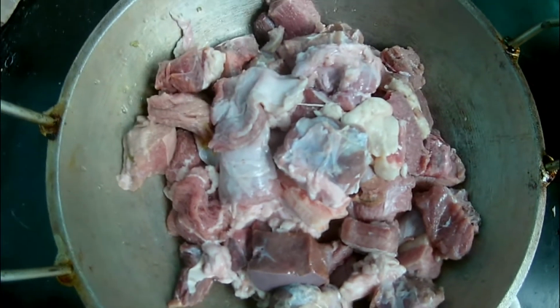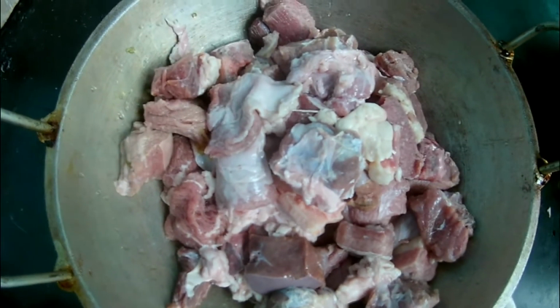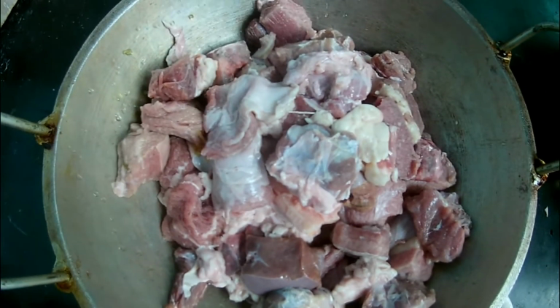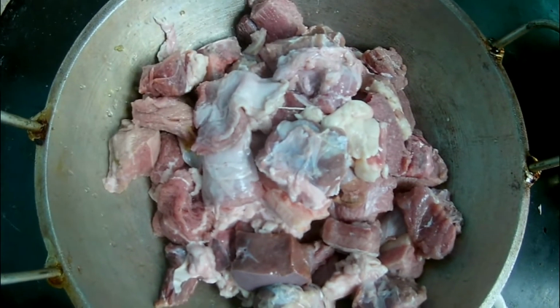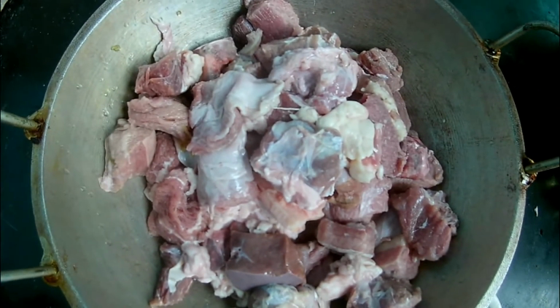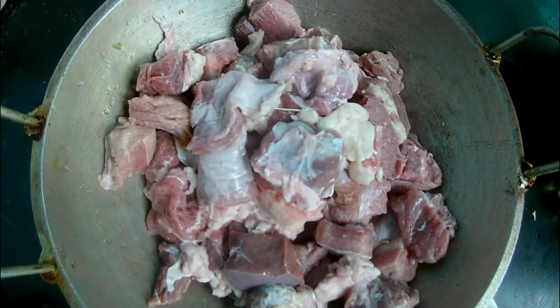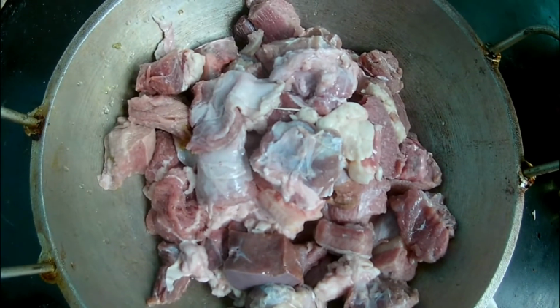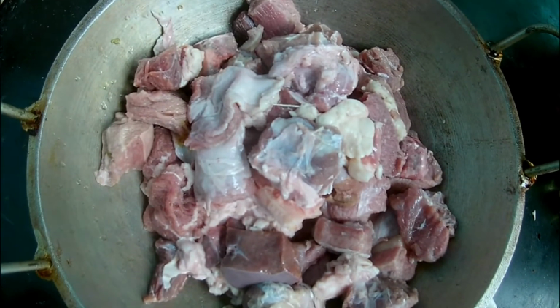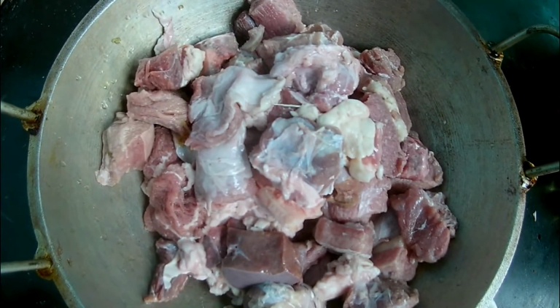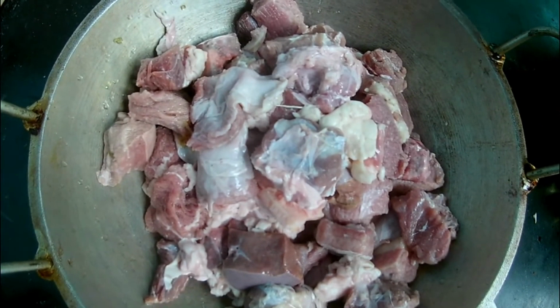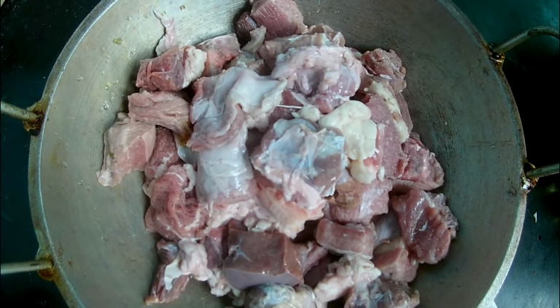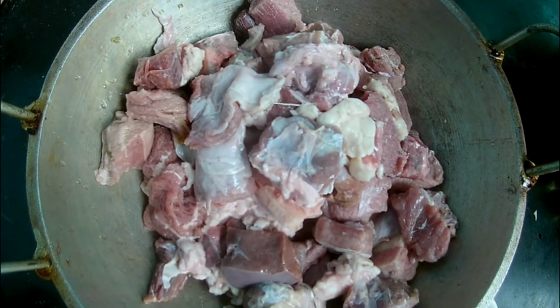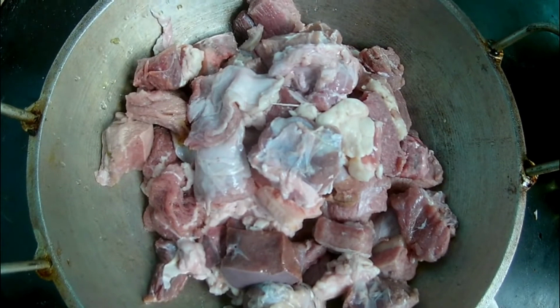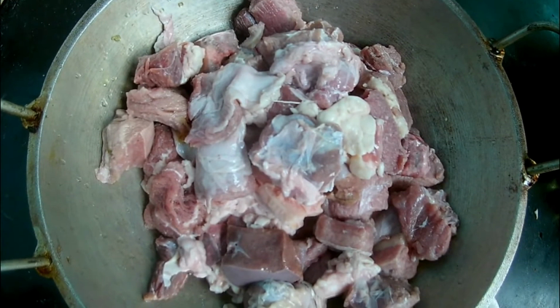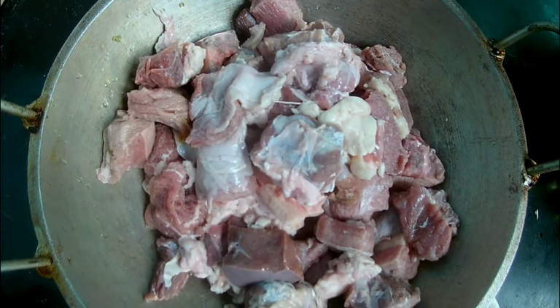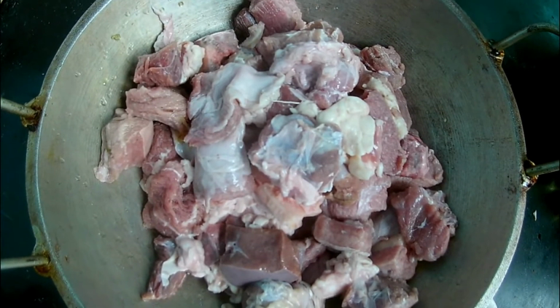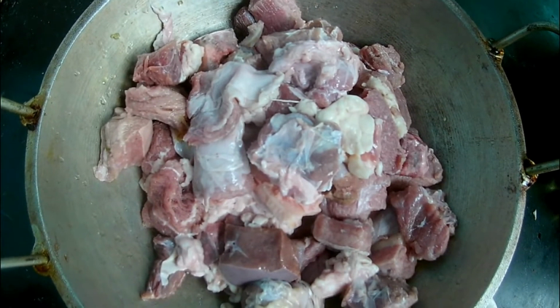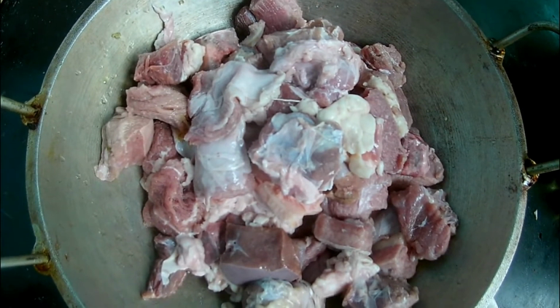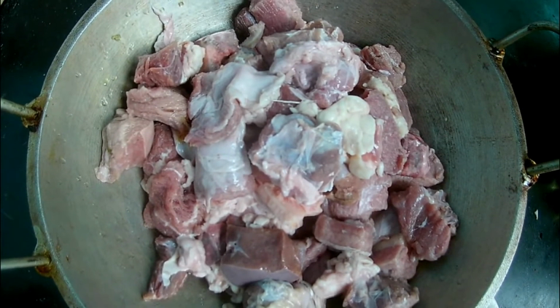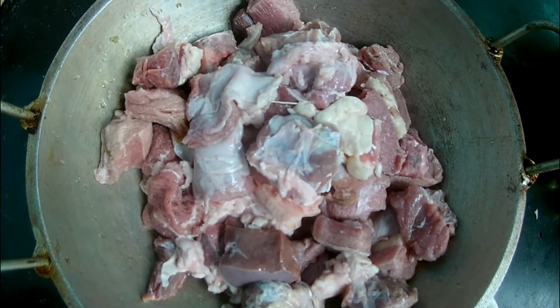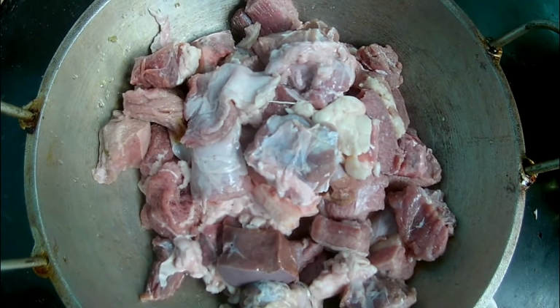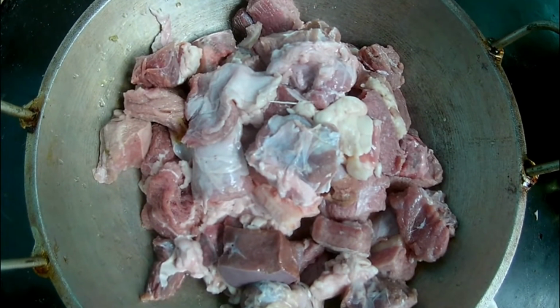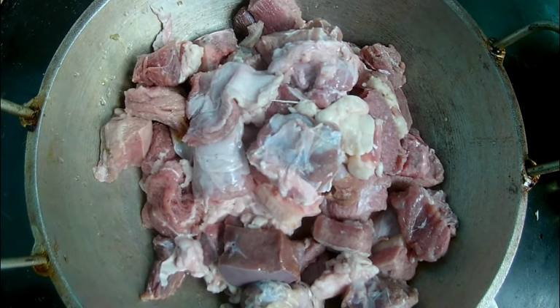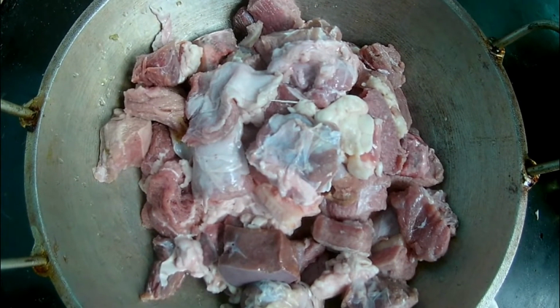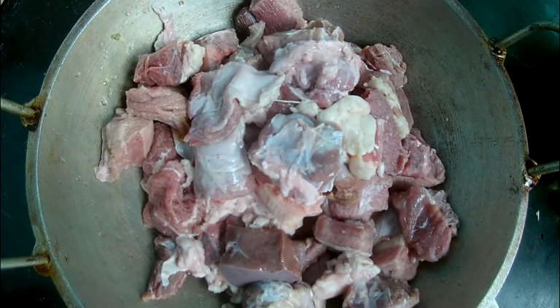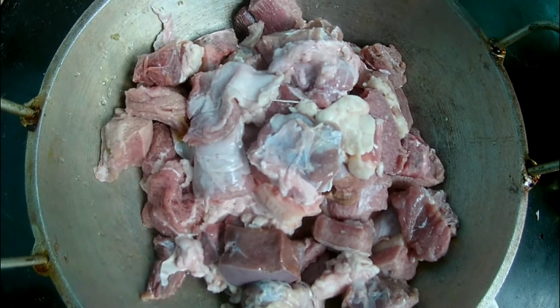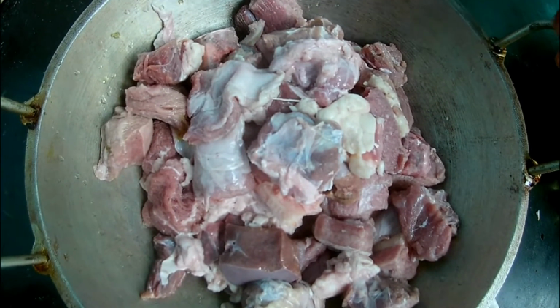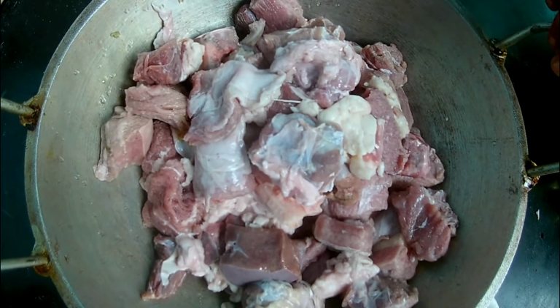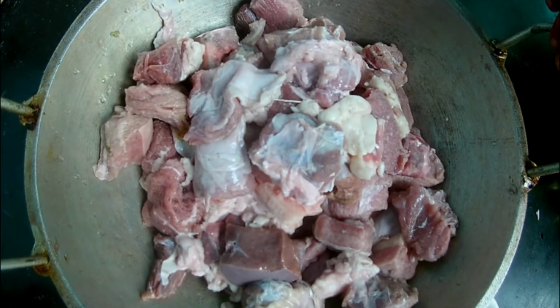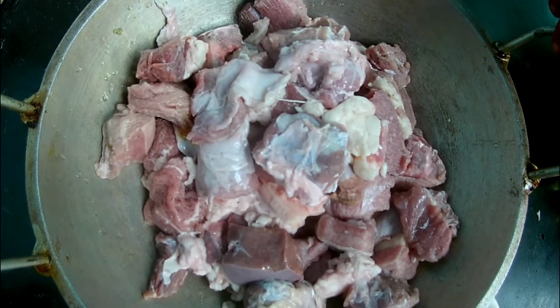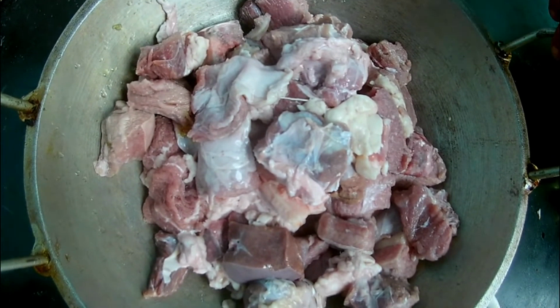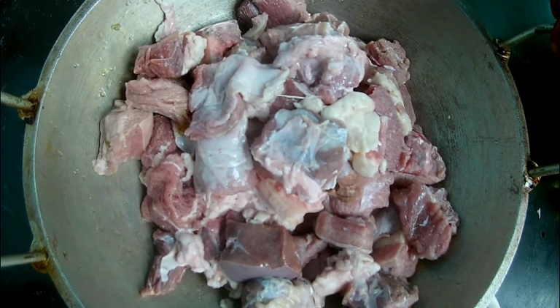Asalaamu Alaikum, dear brothers and sisters. Today I am going to show you the Gorur Kosha.